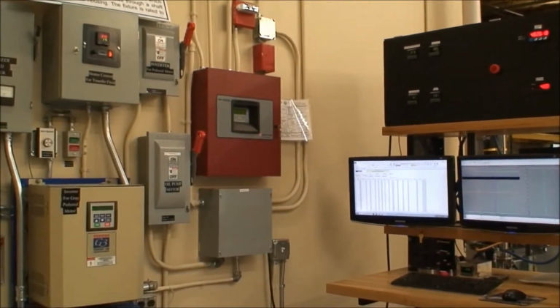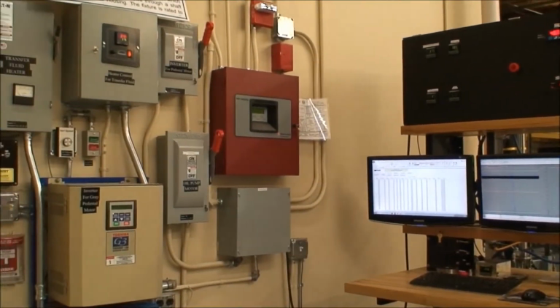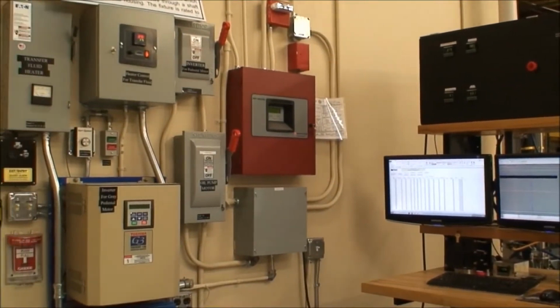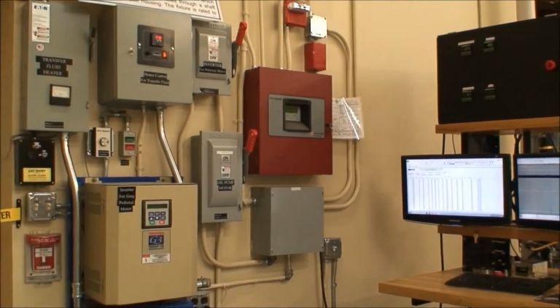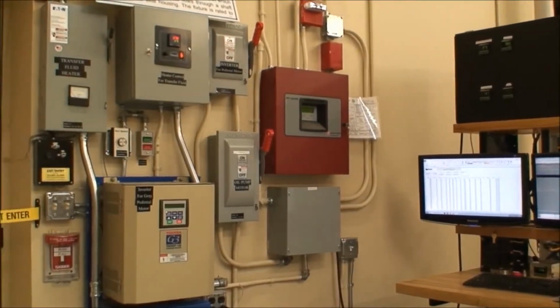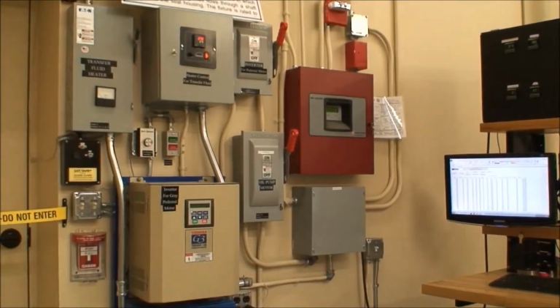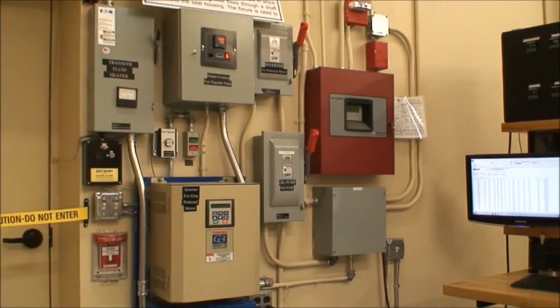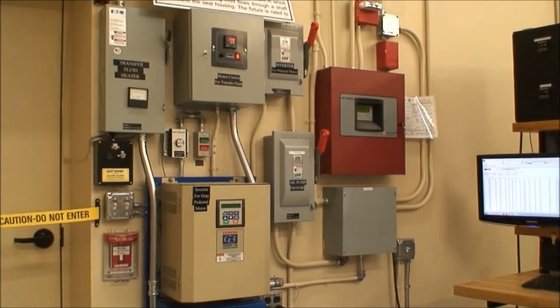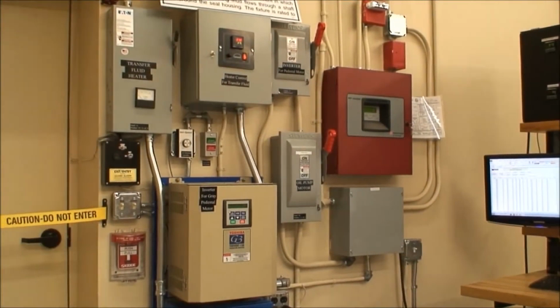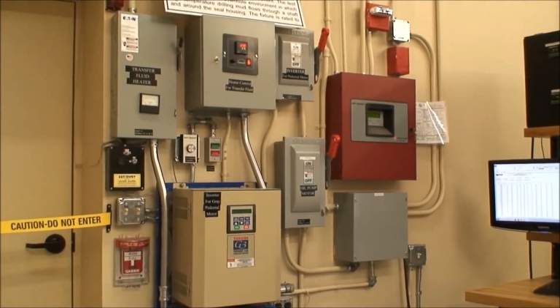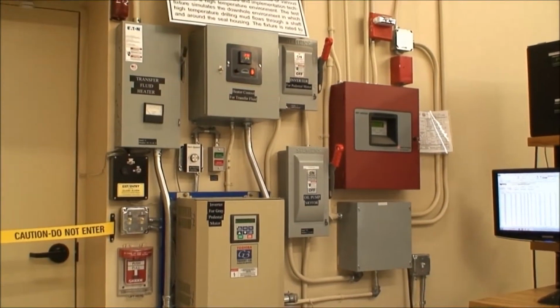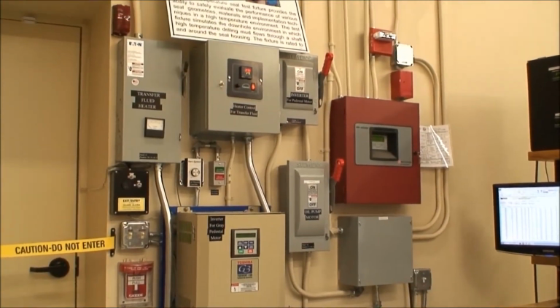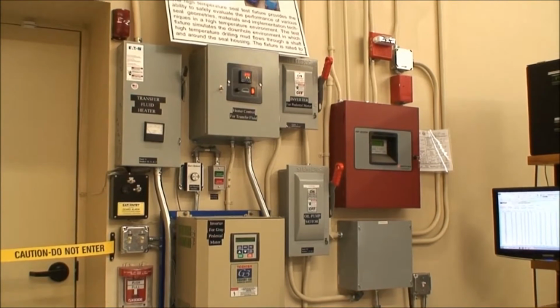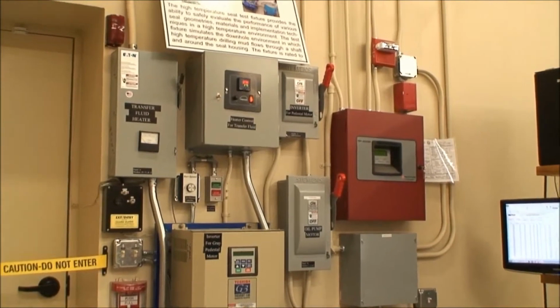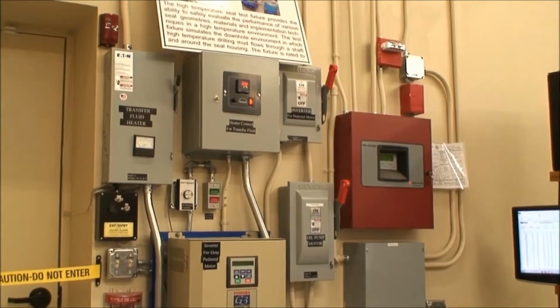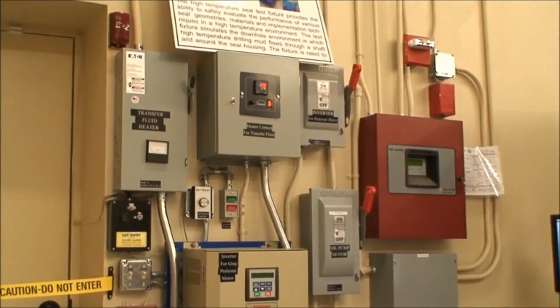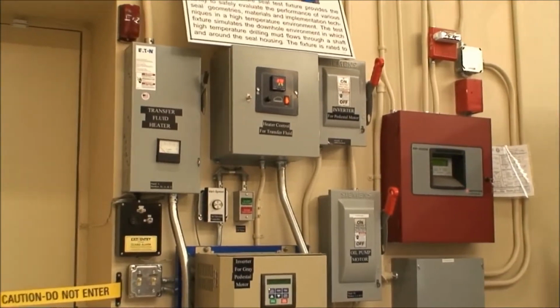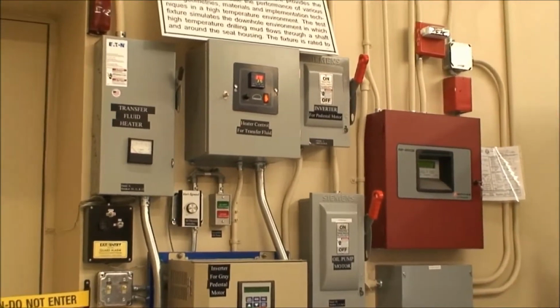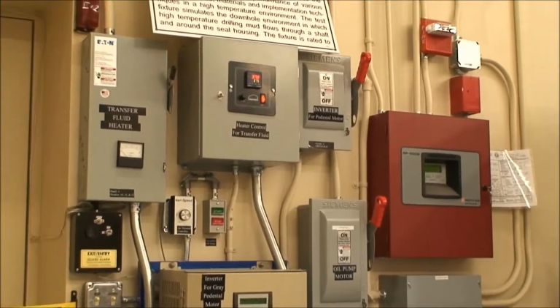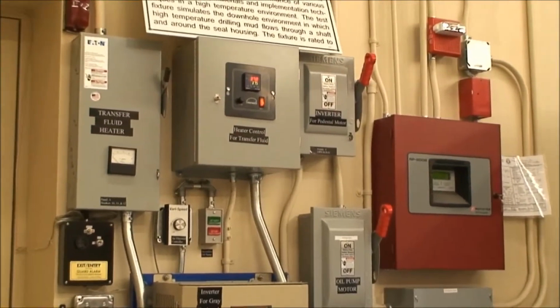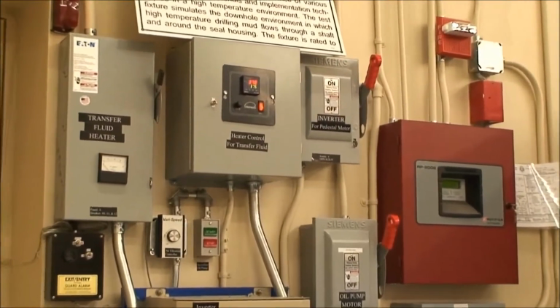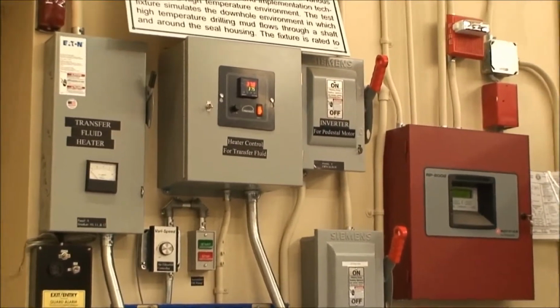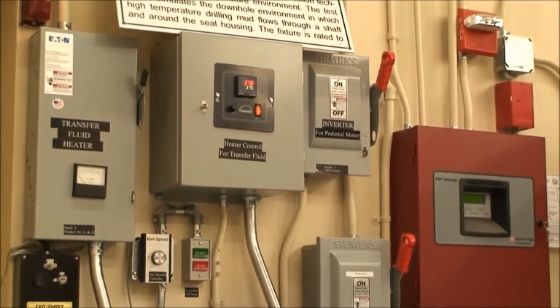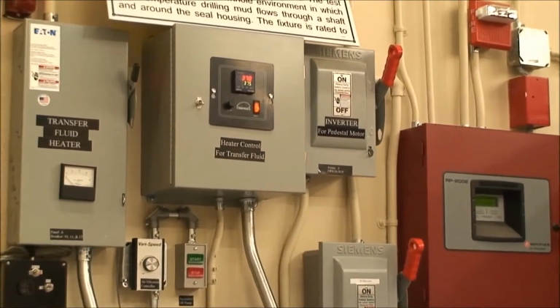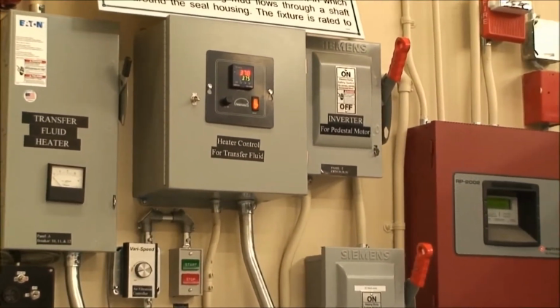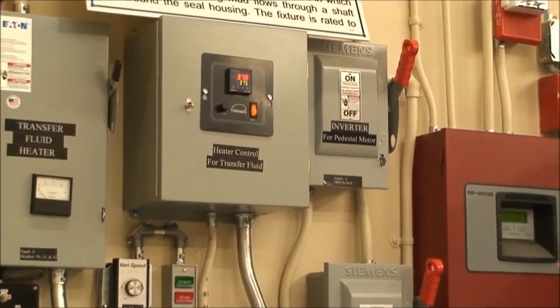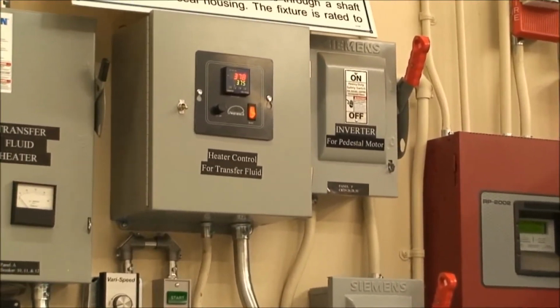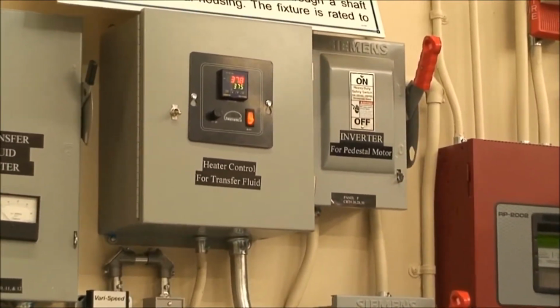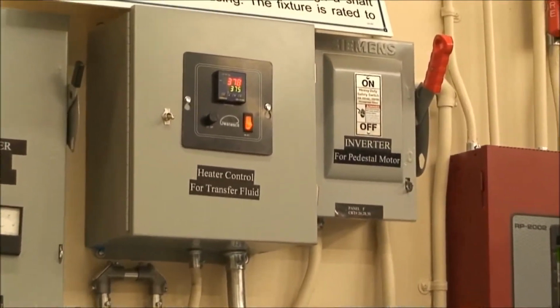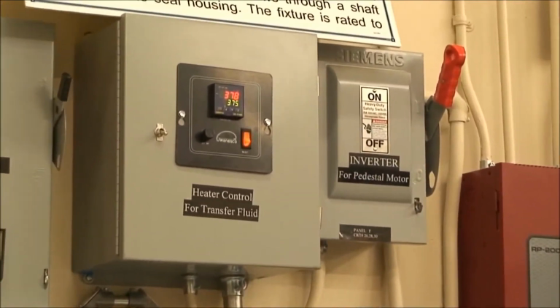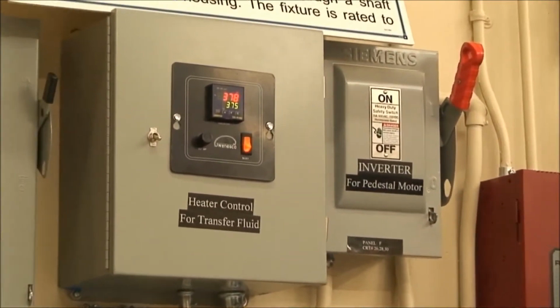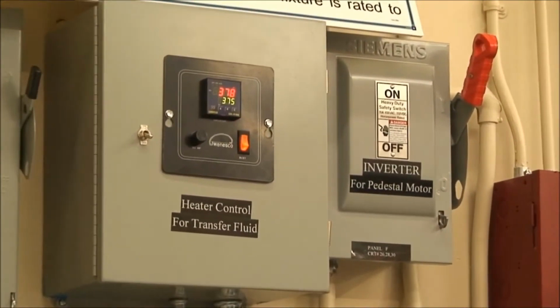This test fixture is operated in a fireproof room that has a dedicated fire suppression system to allow for safe, continuous testing.